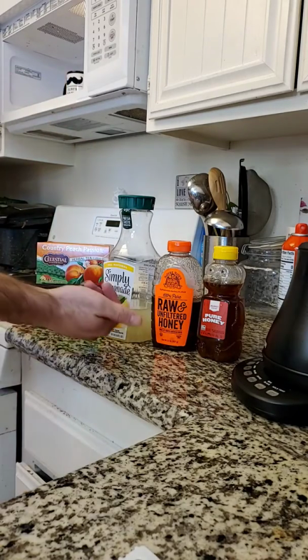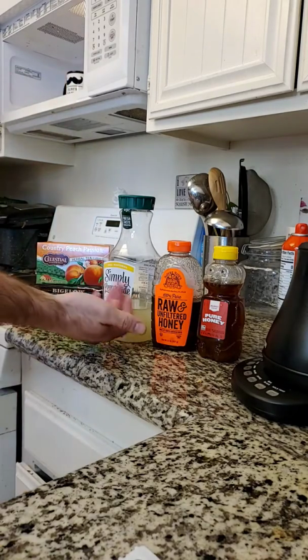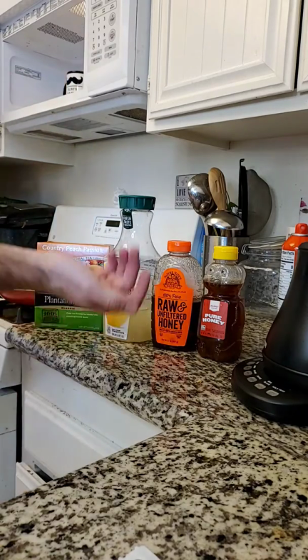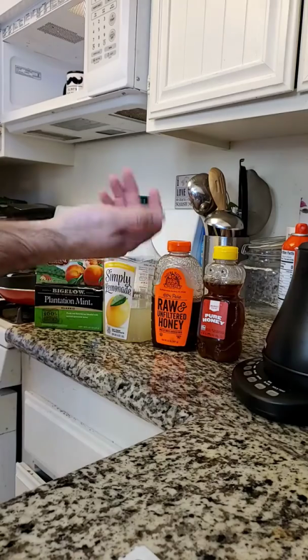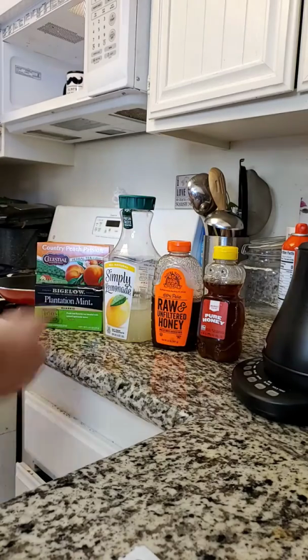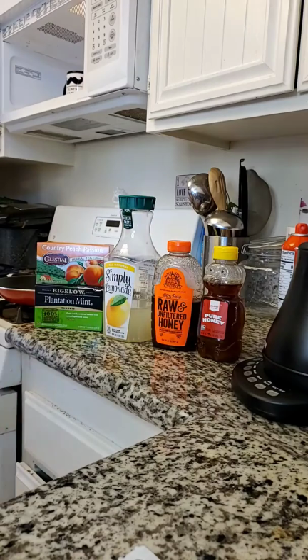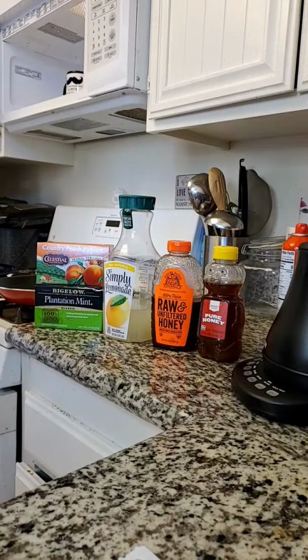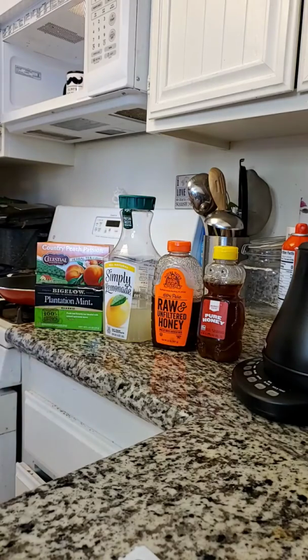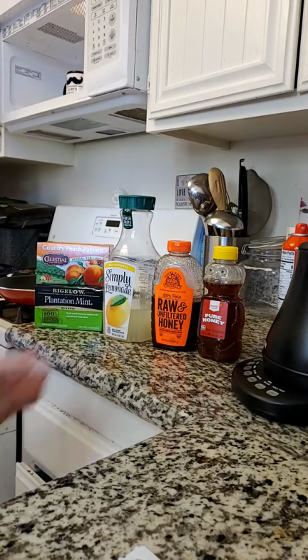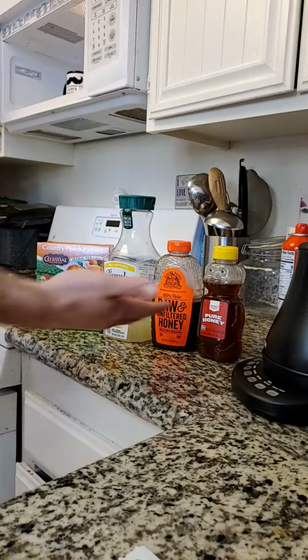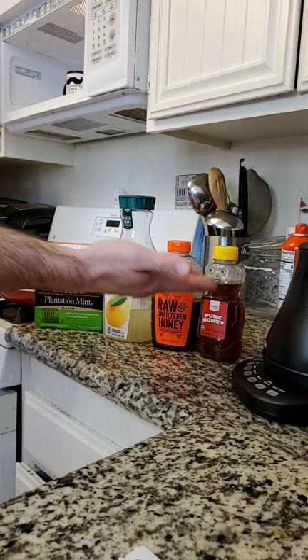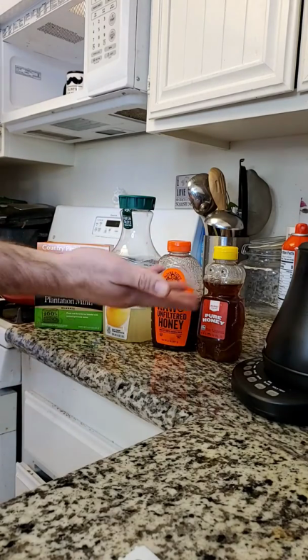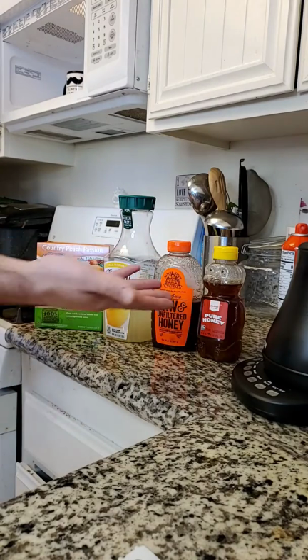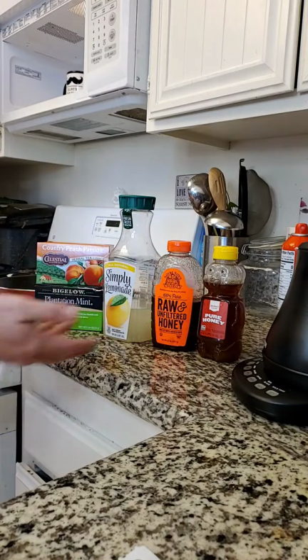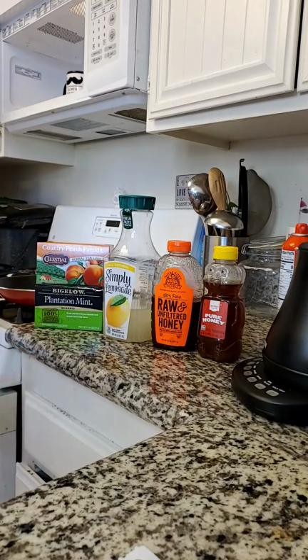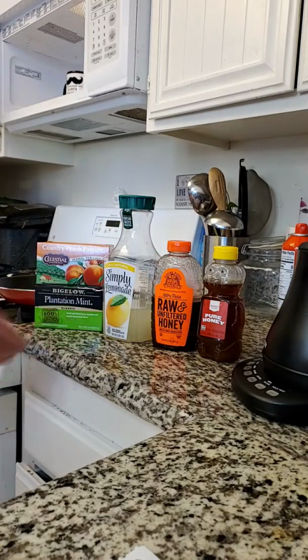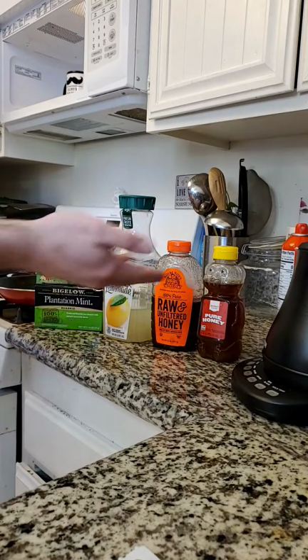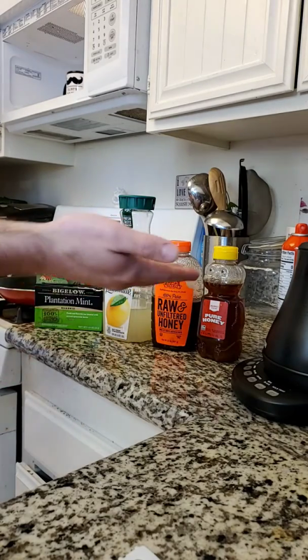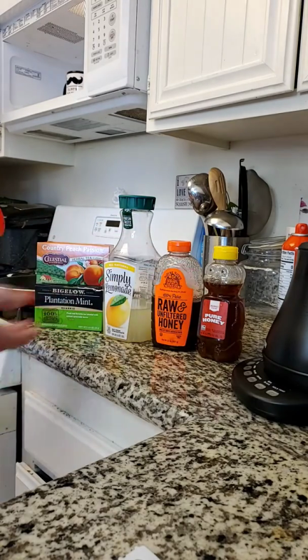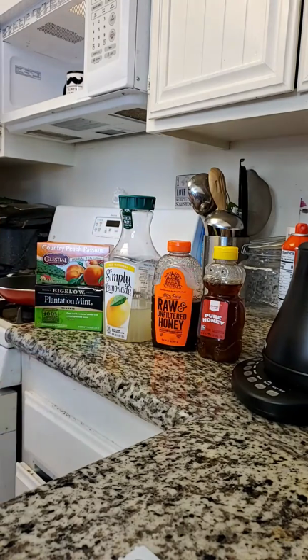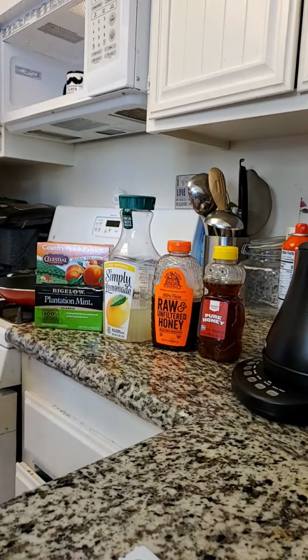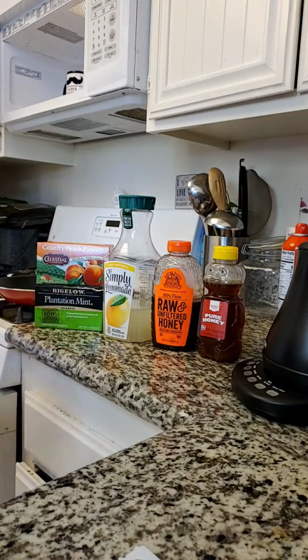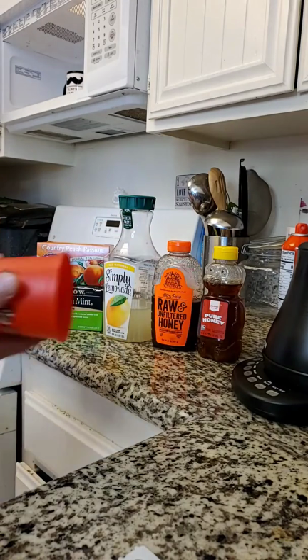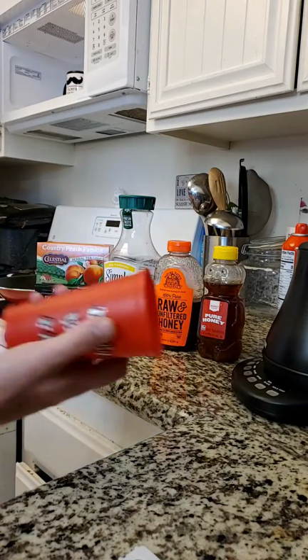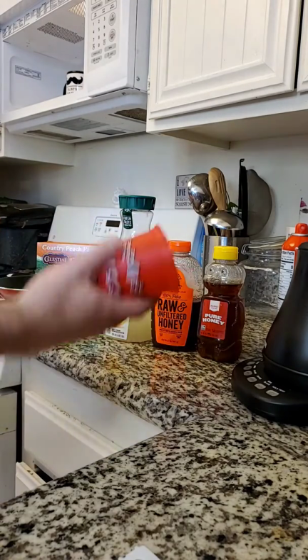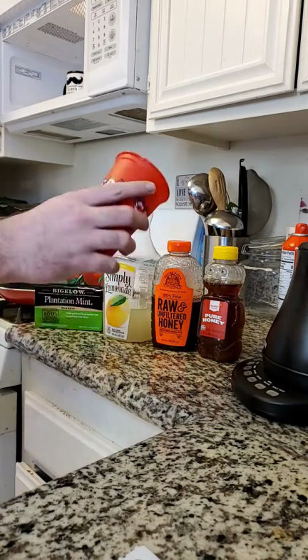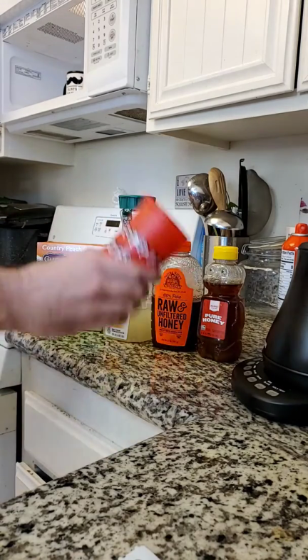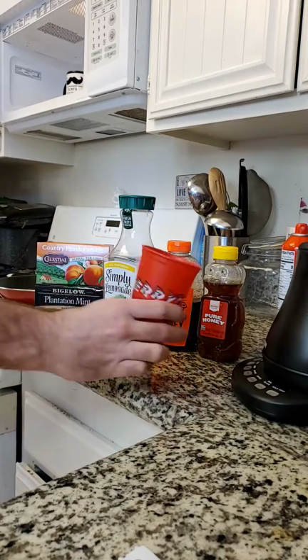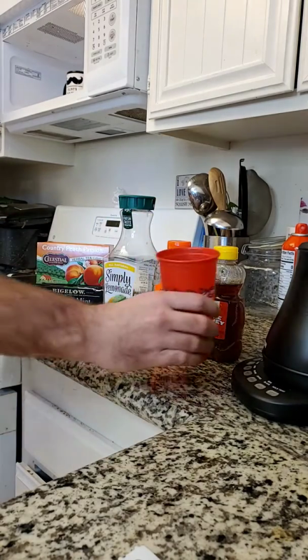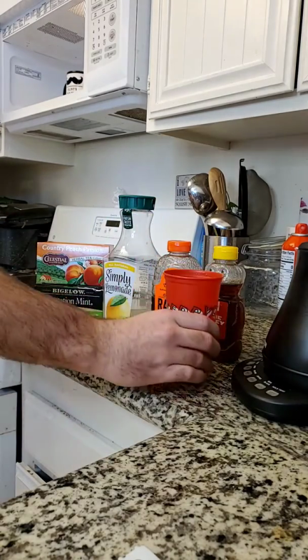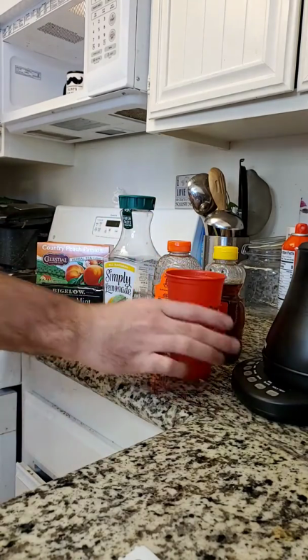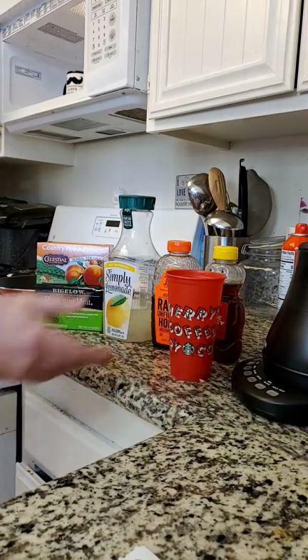I got this with the Cartwheel app, so it was $2. Honey could be pricey, but you're not even using that much. And obviously, I like my Starbucks cup.